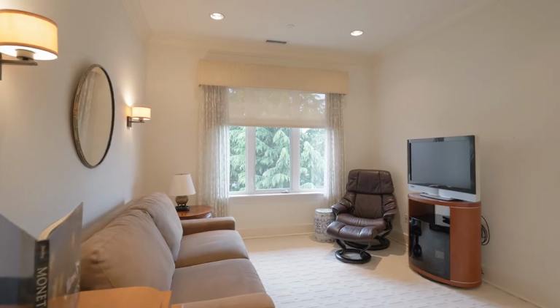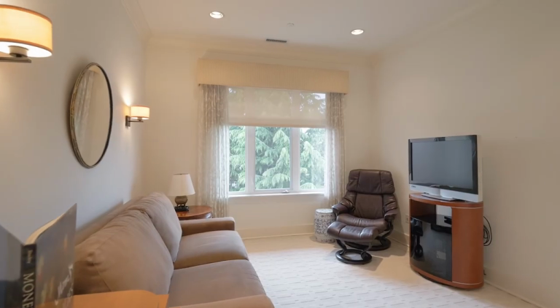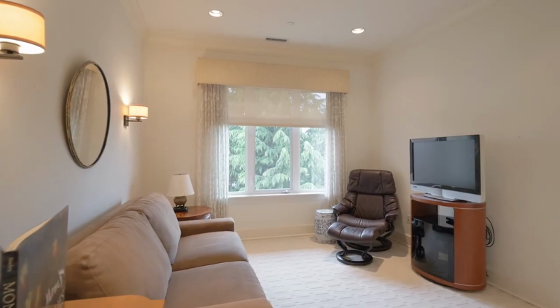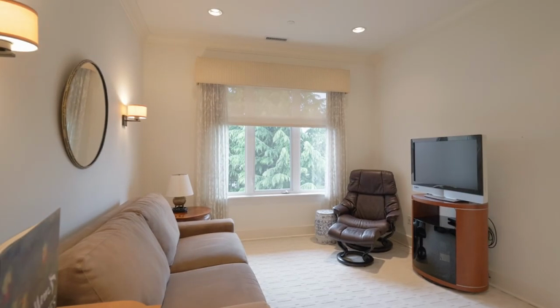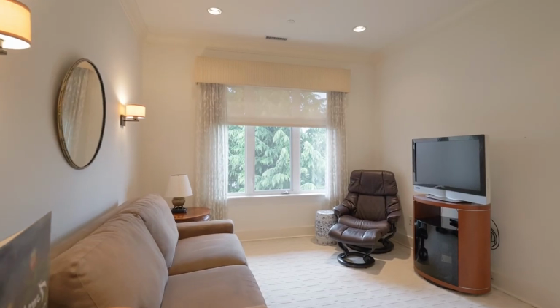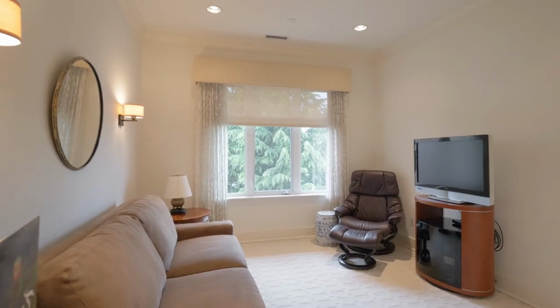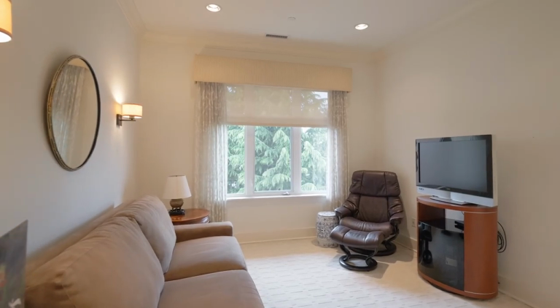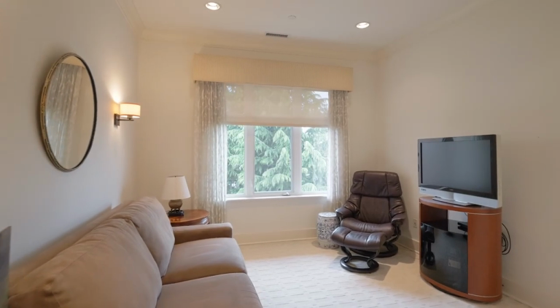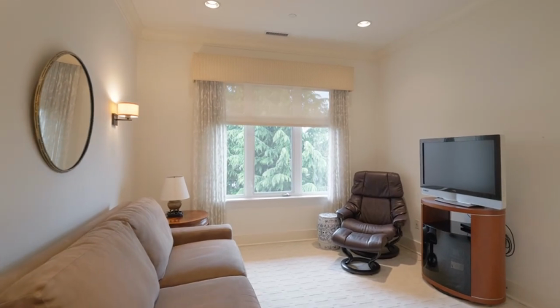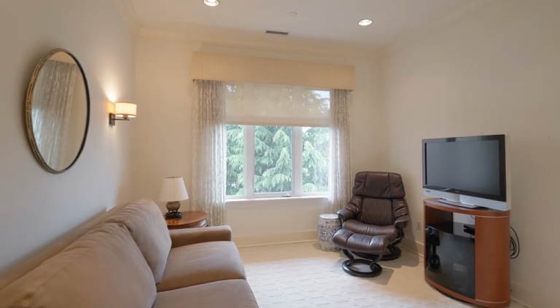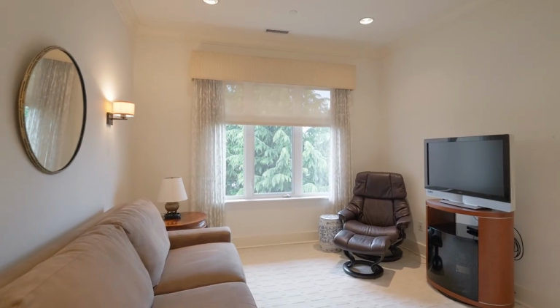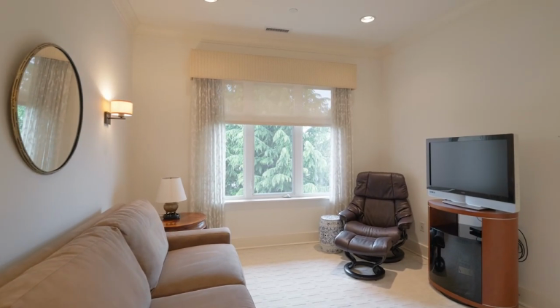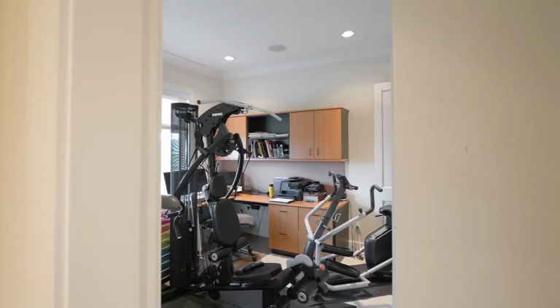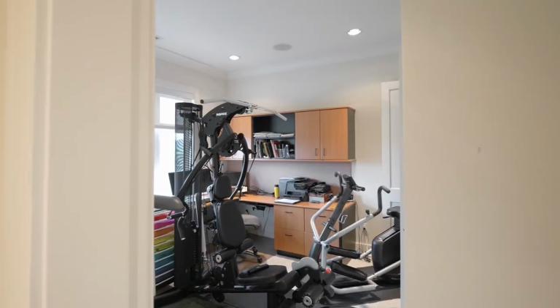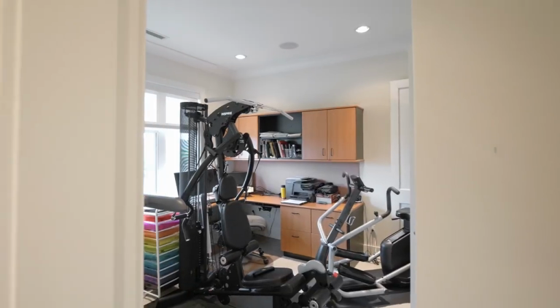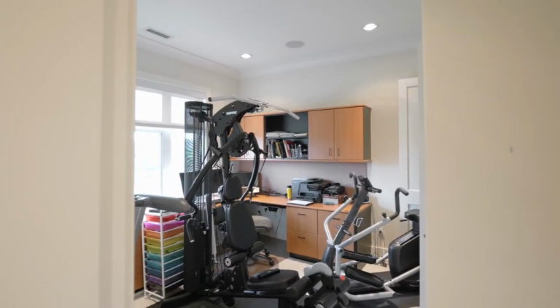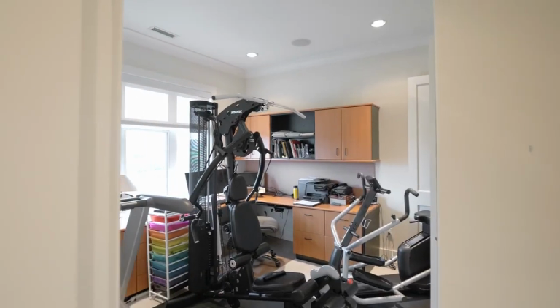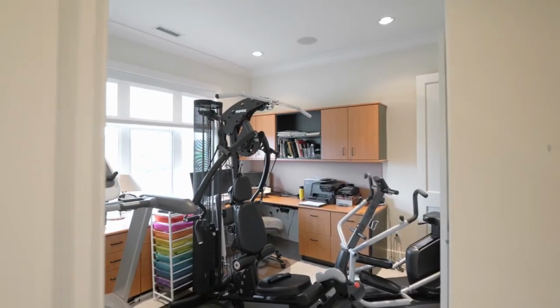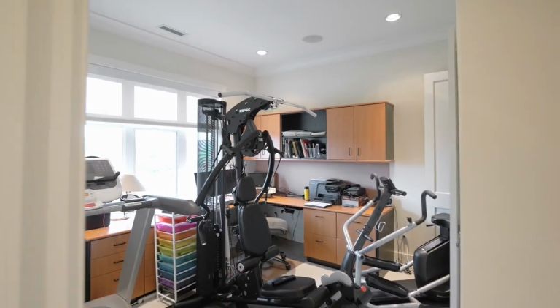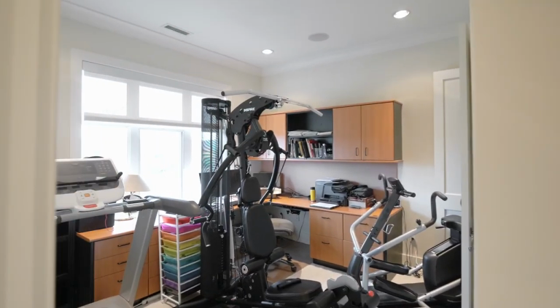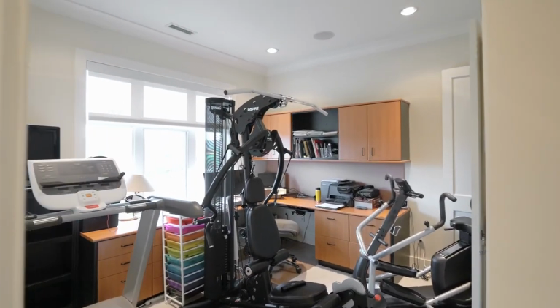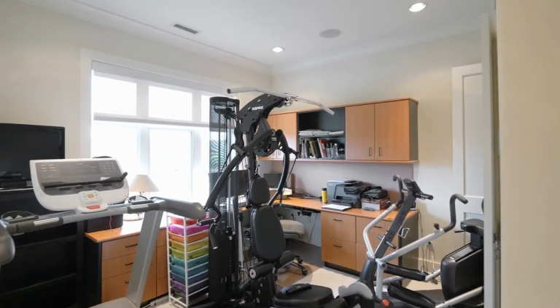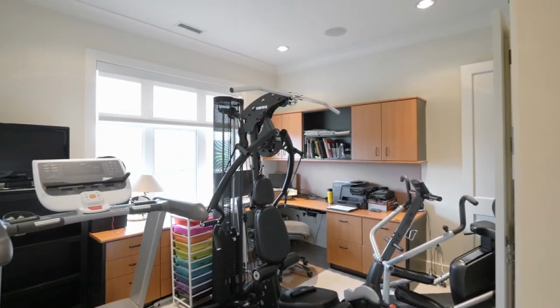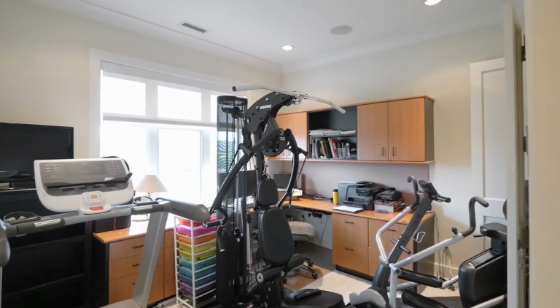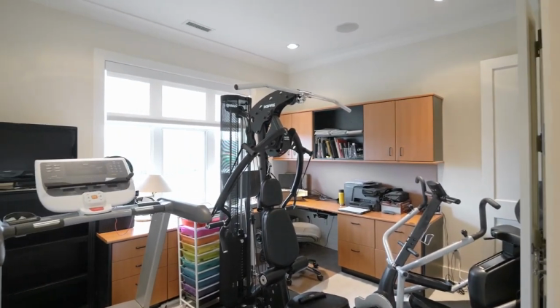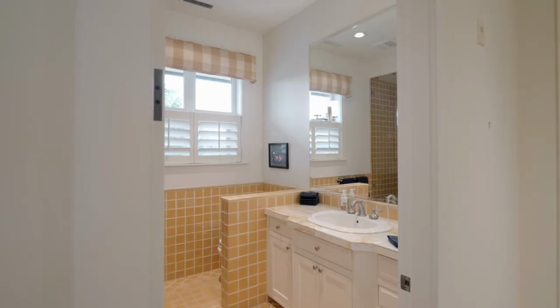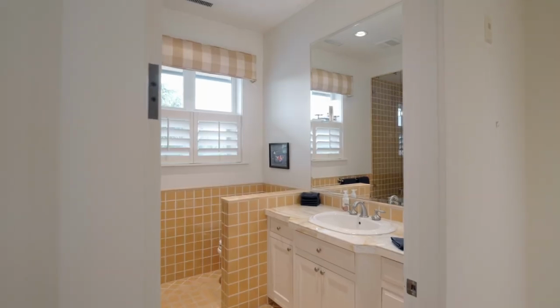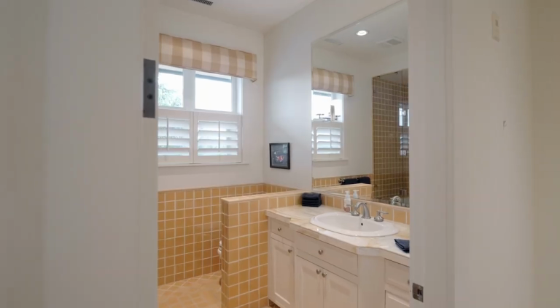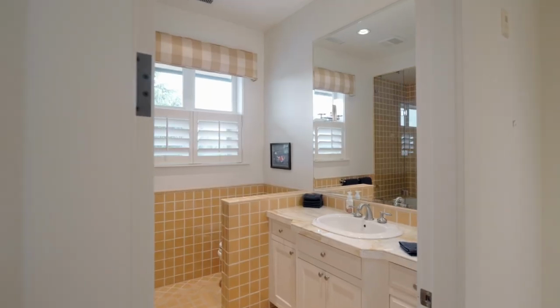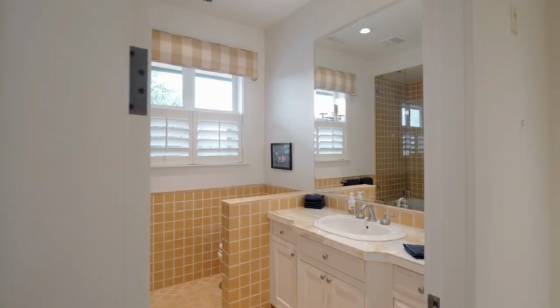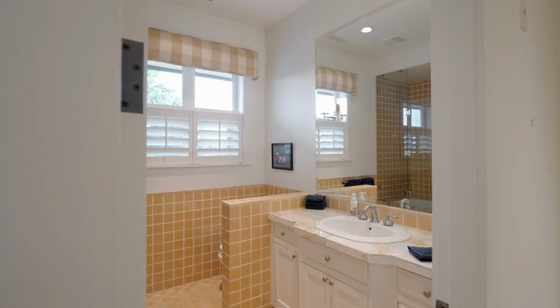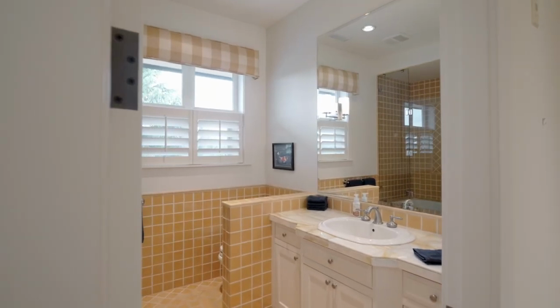You'll find two more large bedrooms, plus another full bath.